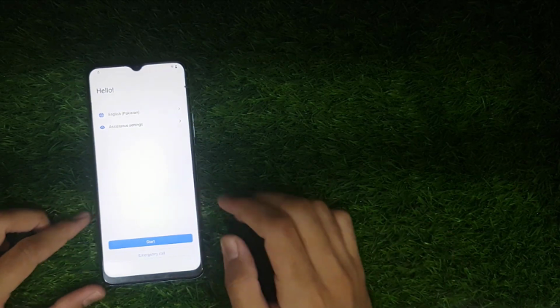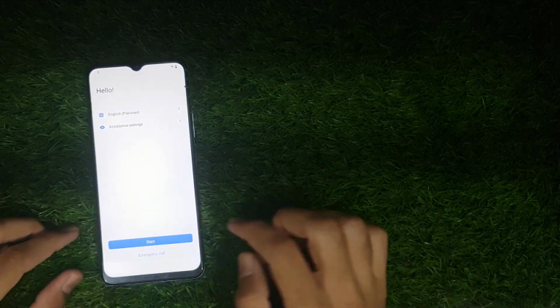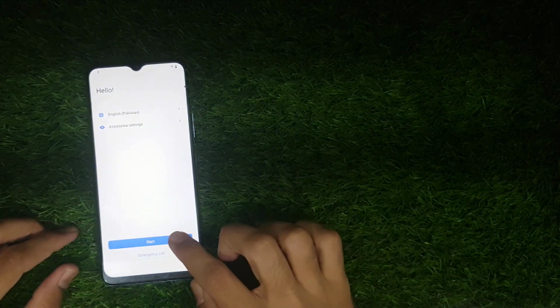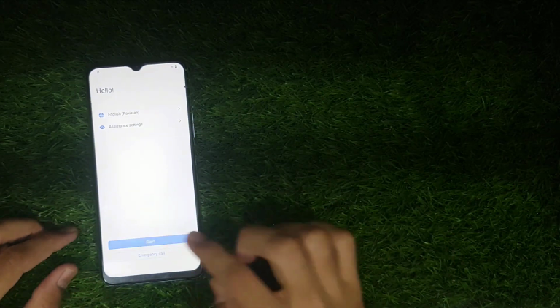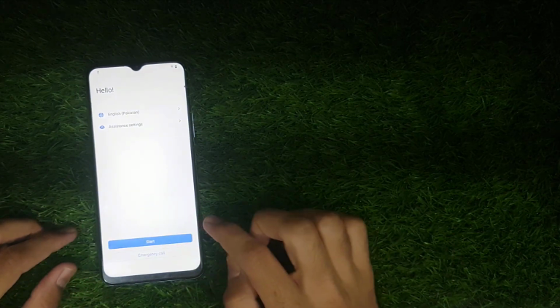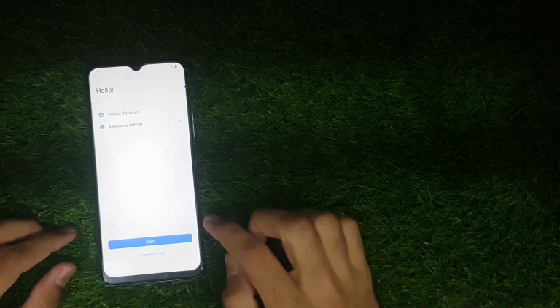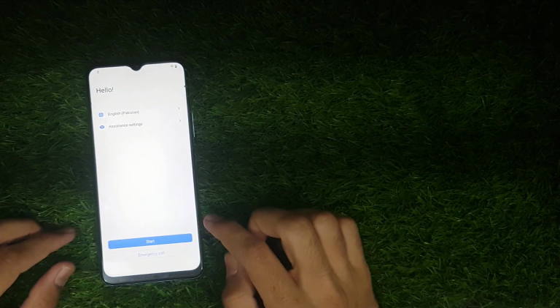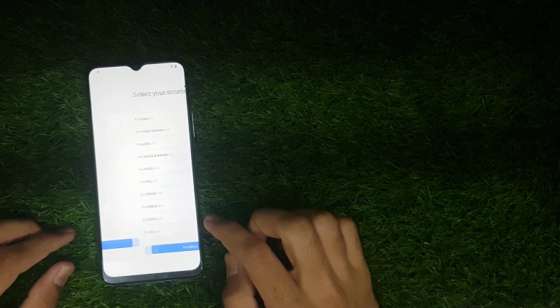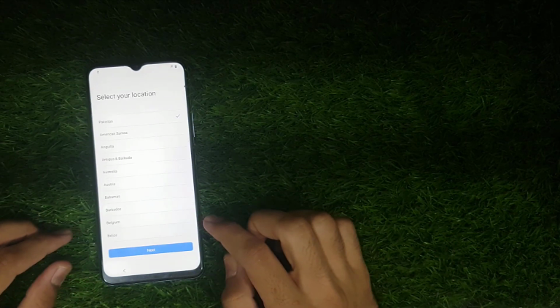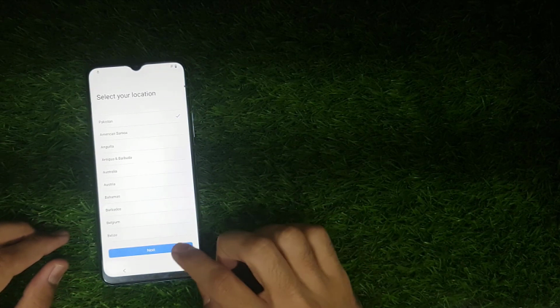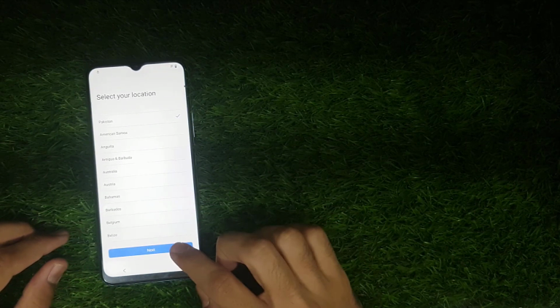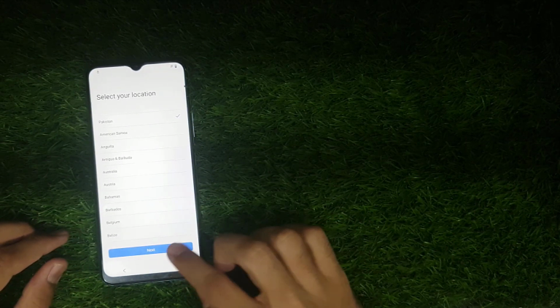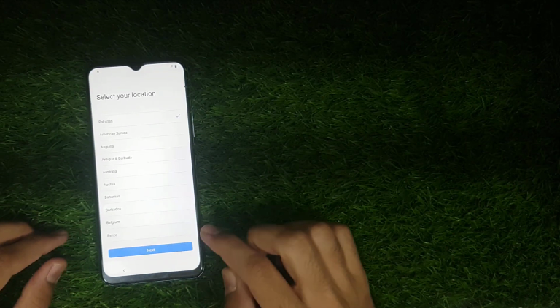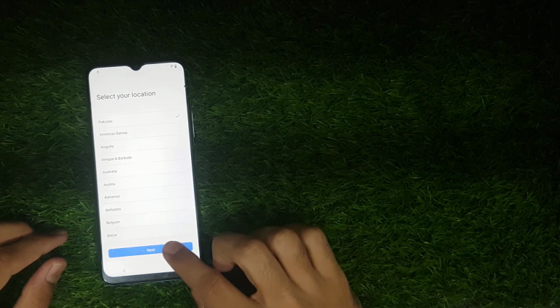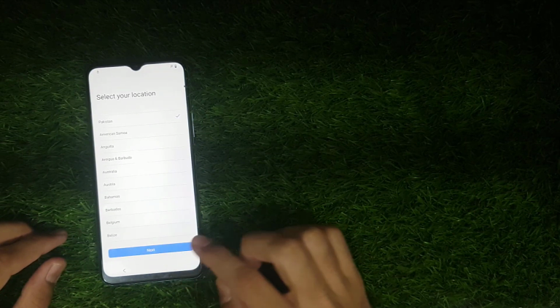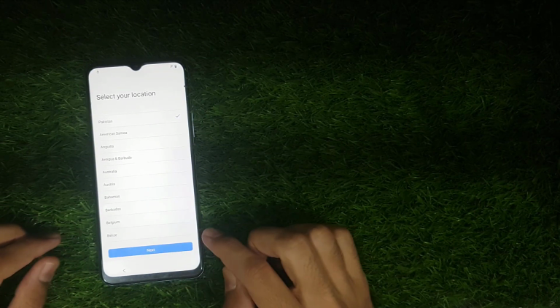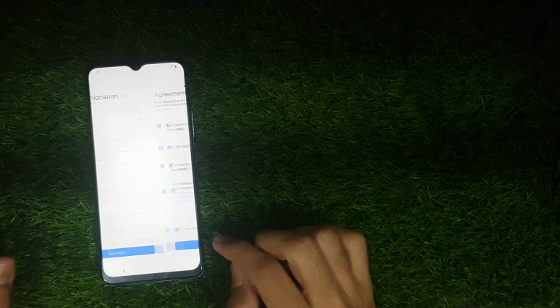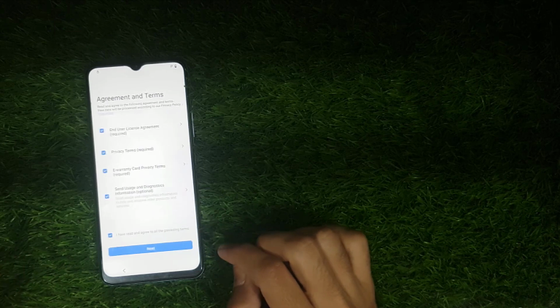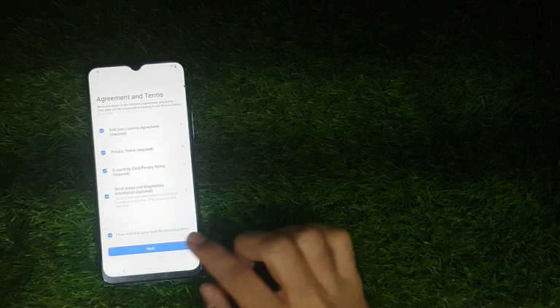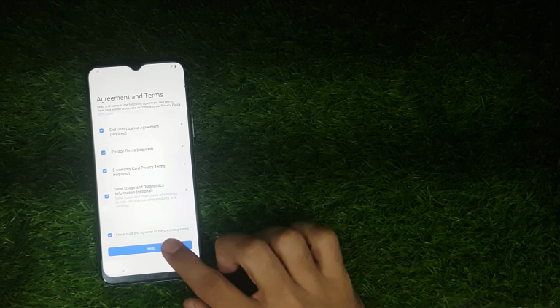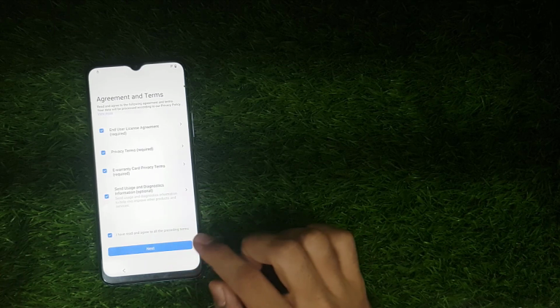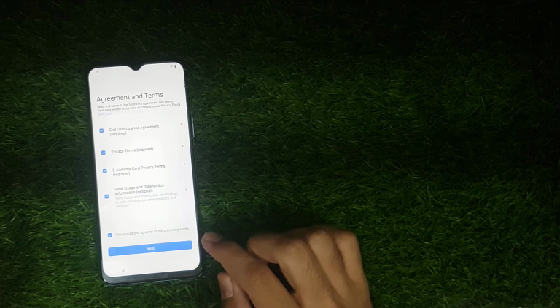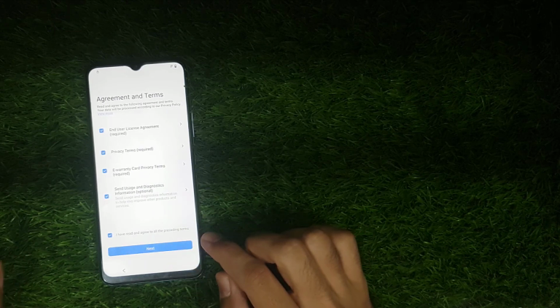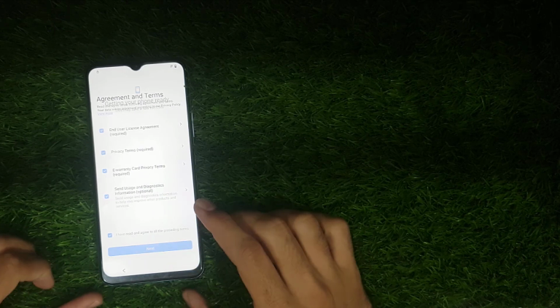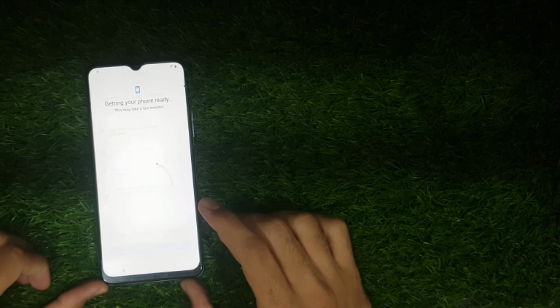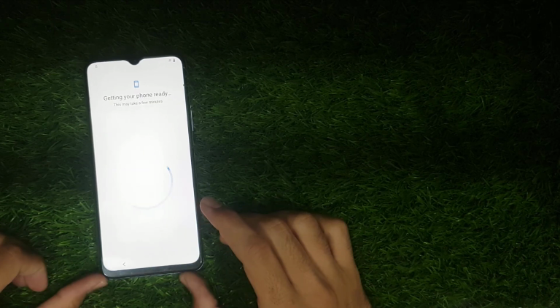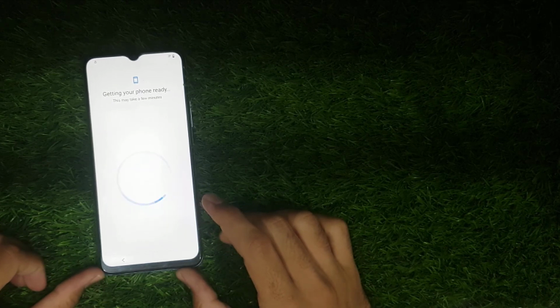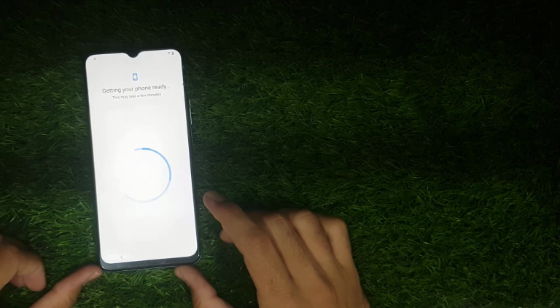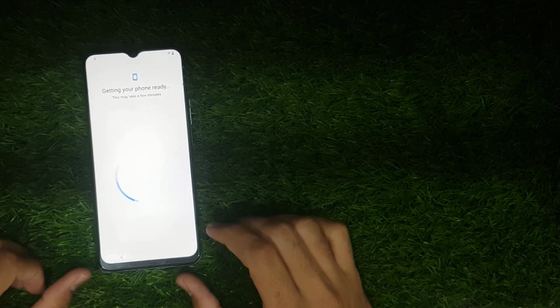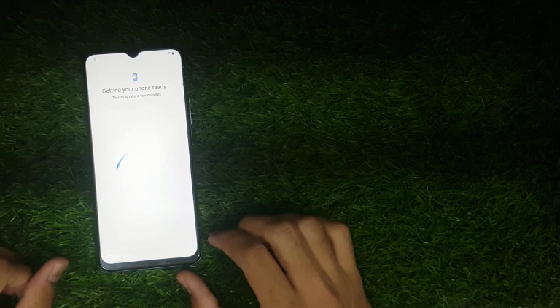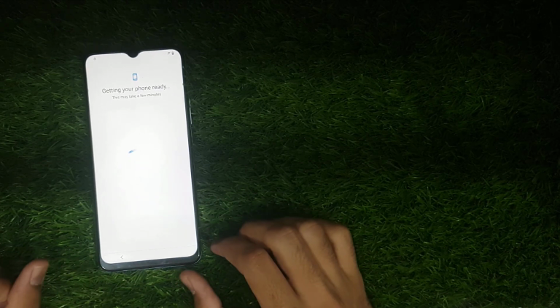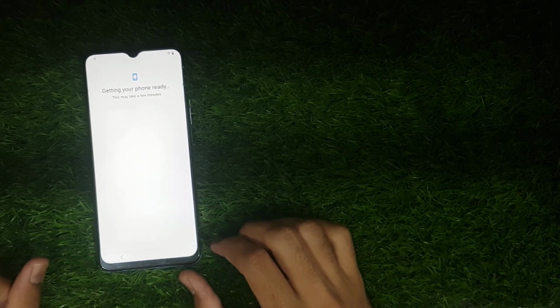Hello friends, welcome to my another new video. In this video I will show you how to FRP bypass Vivo Y51C.